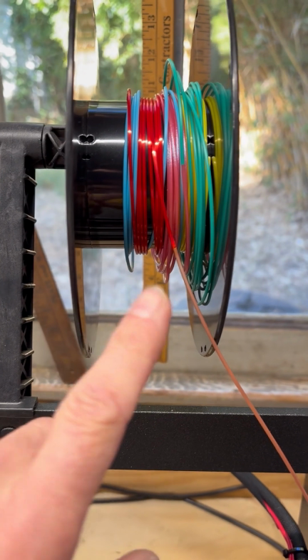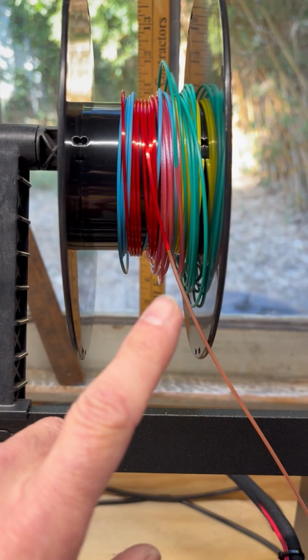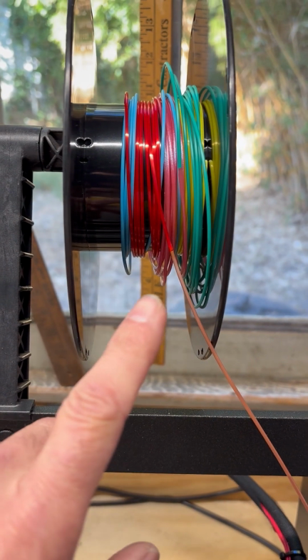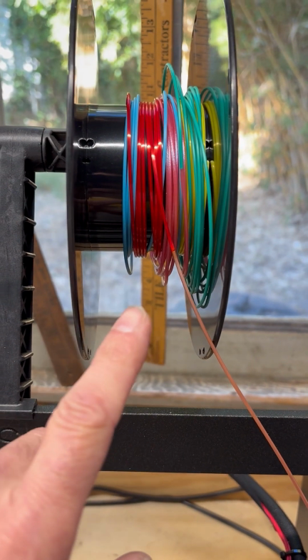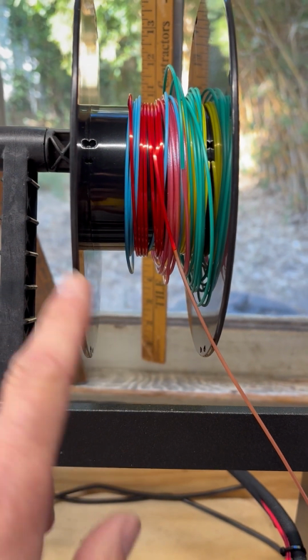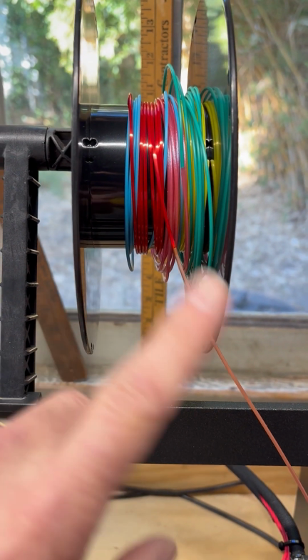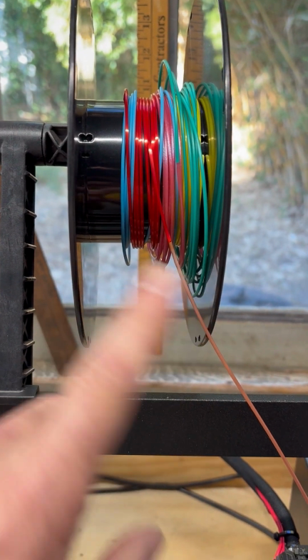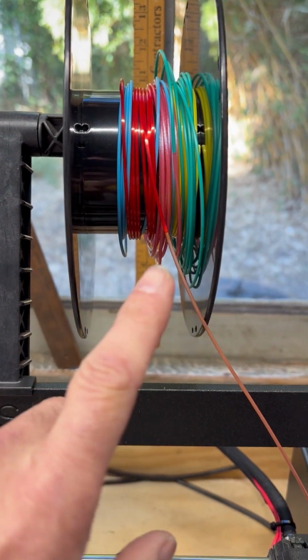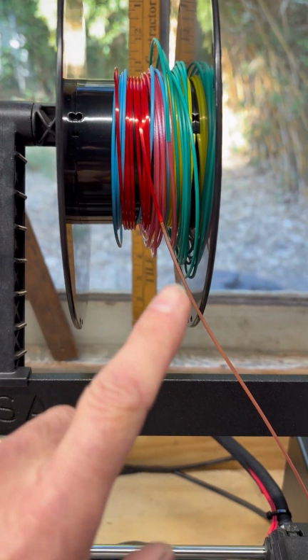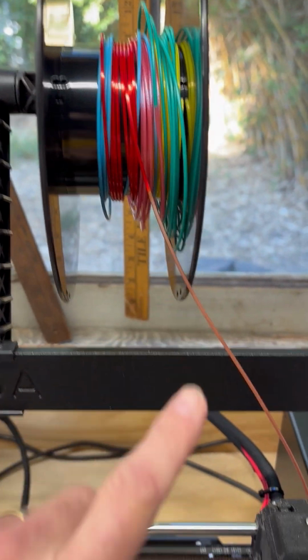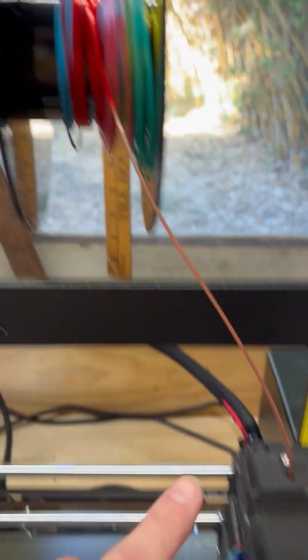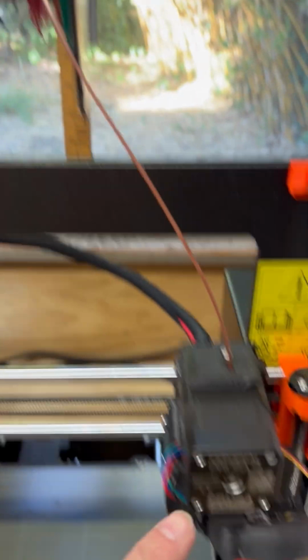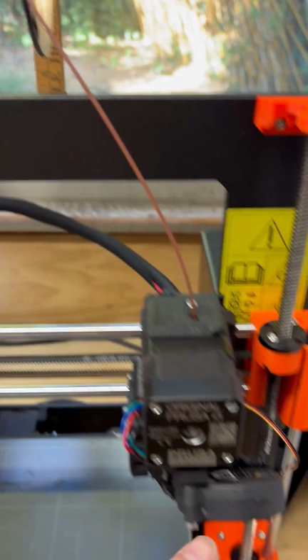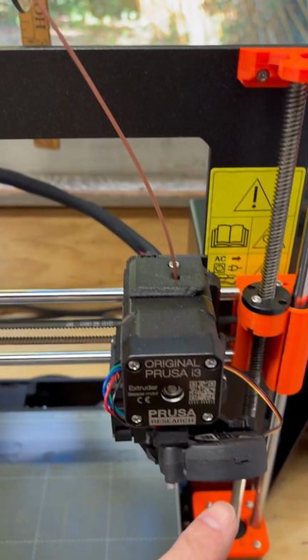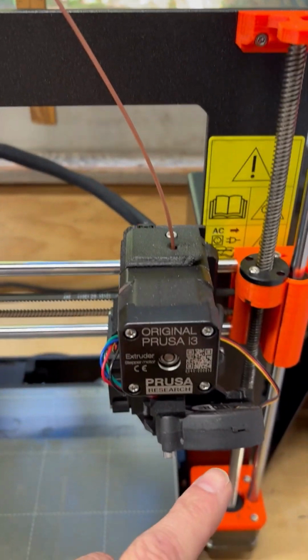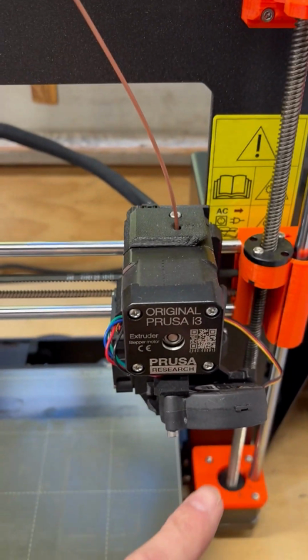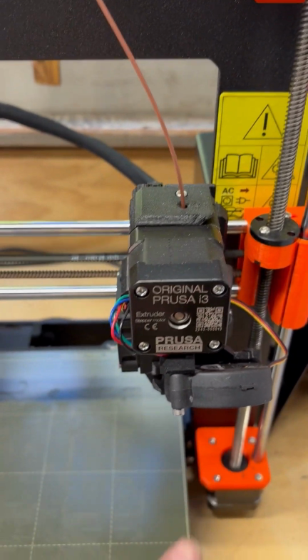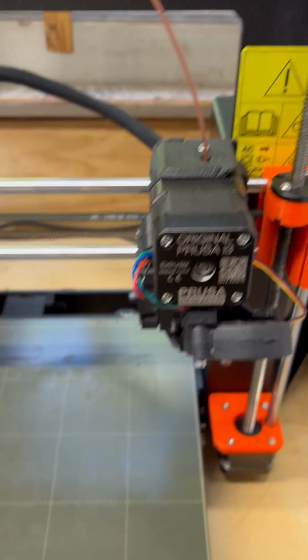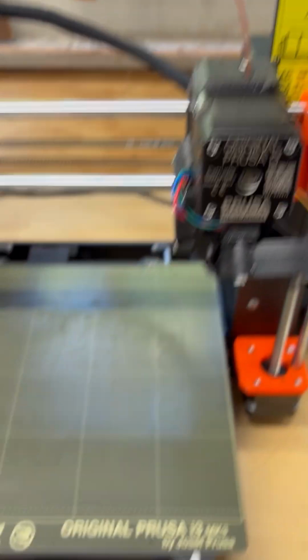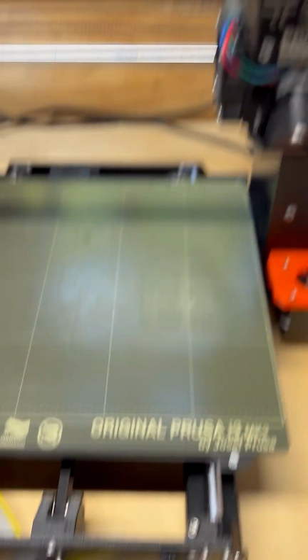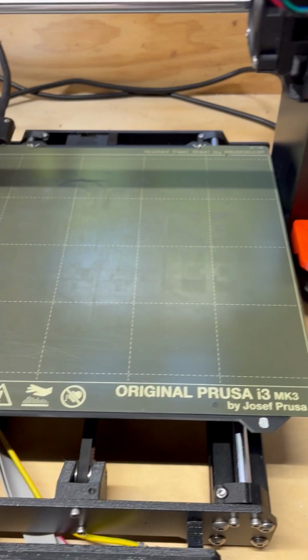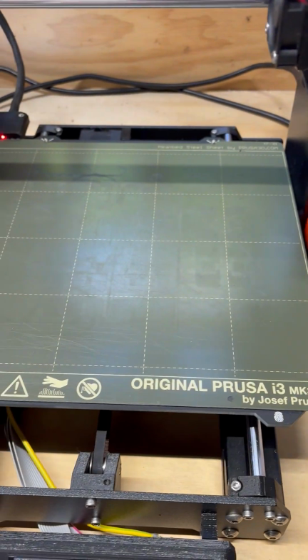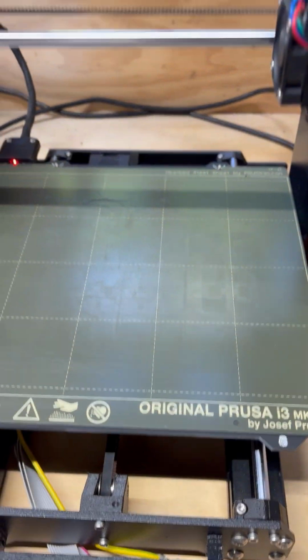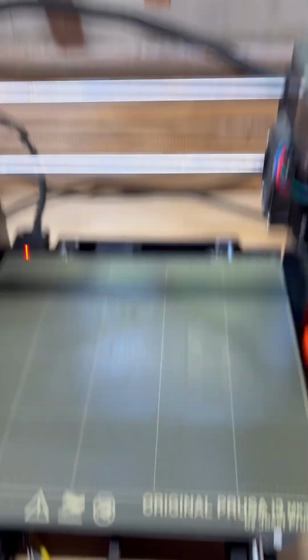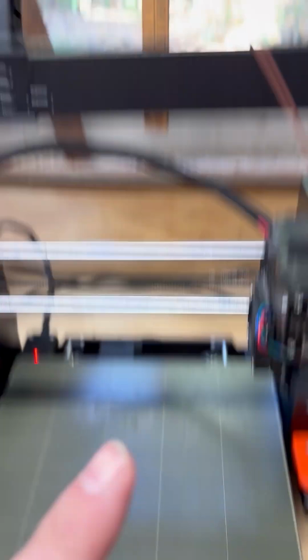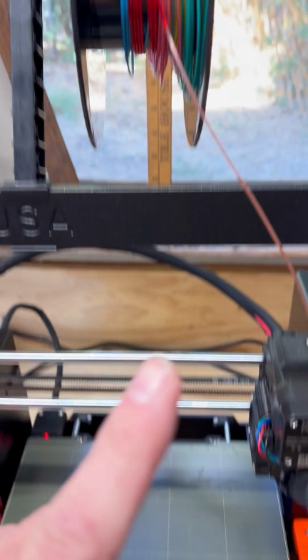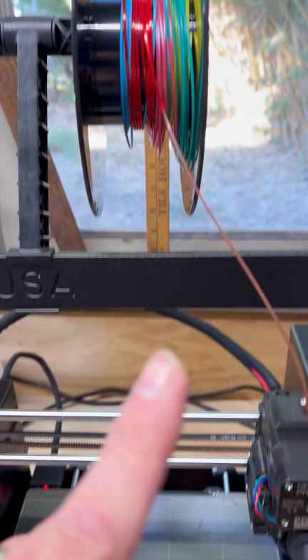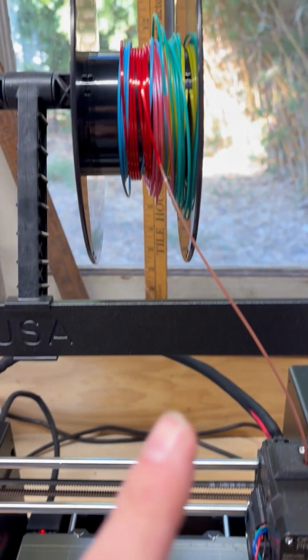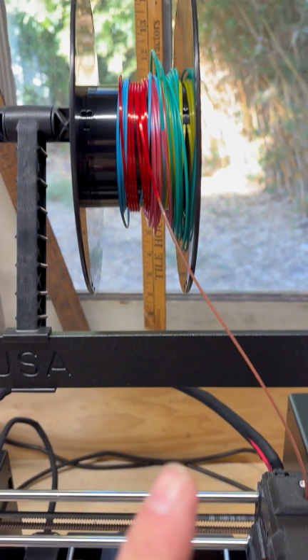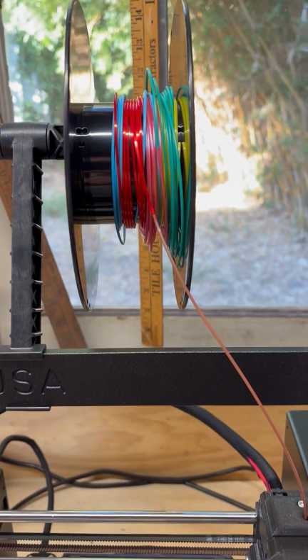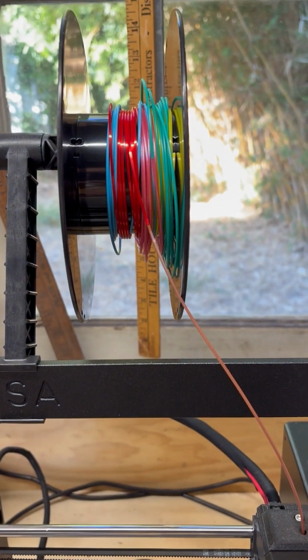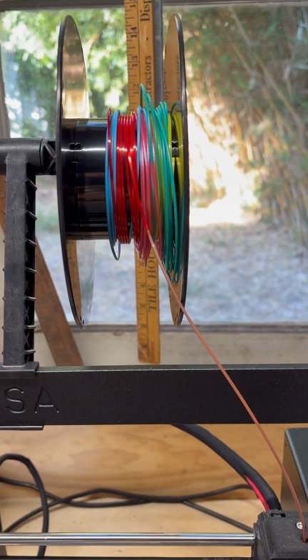I've spliced together a bunch of different colors on this. It's loaded up, and I'm going to hit print and we'll see what happens.